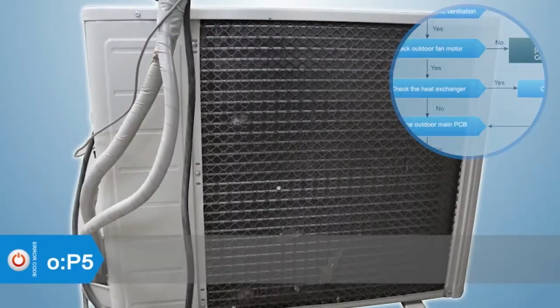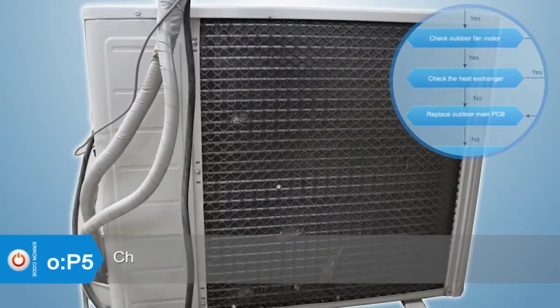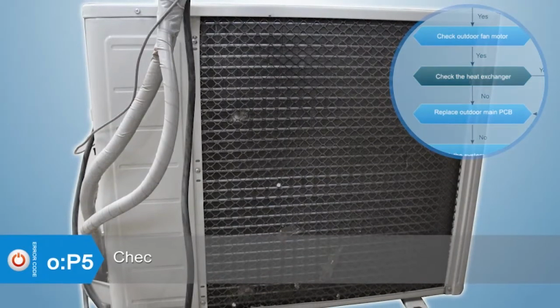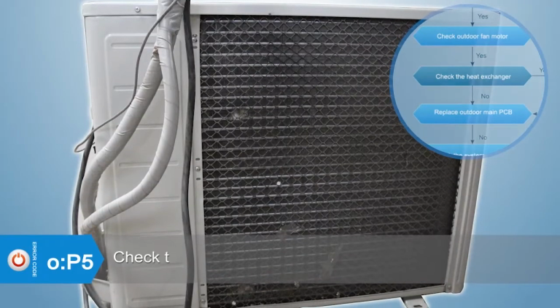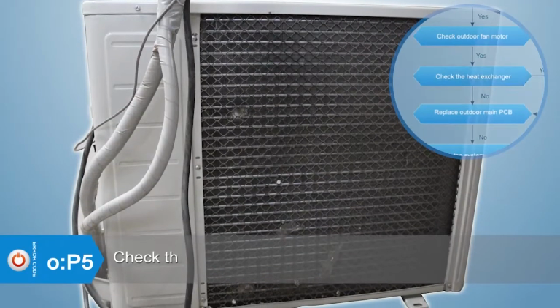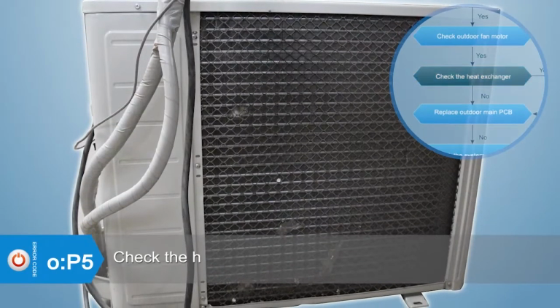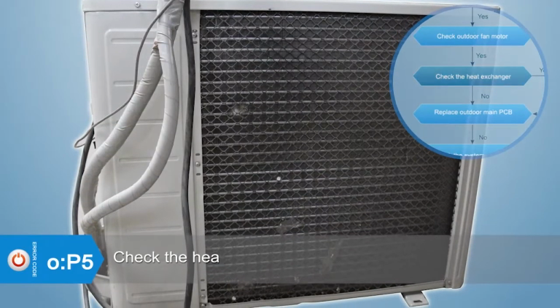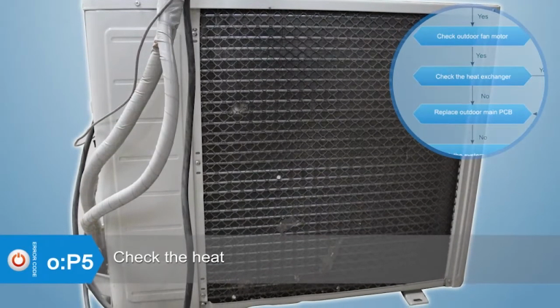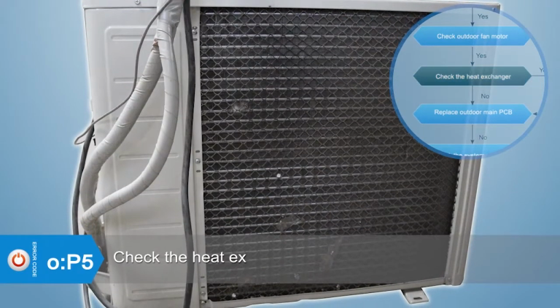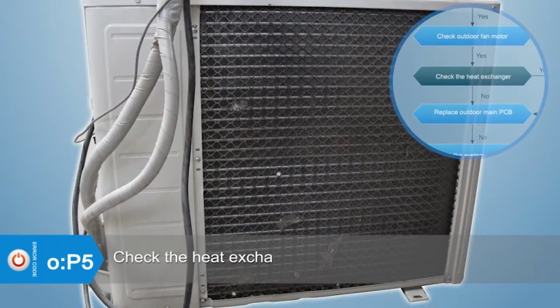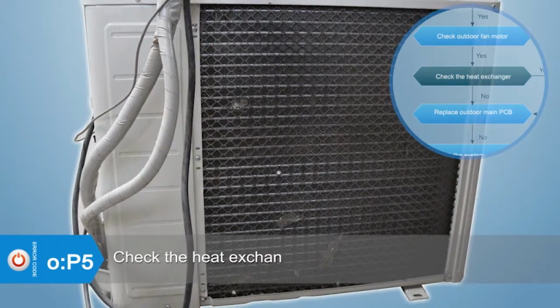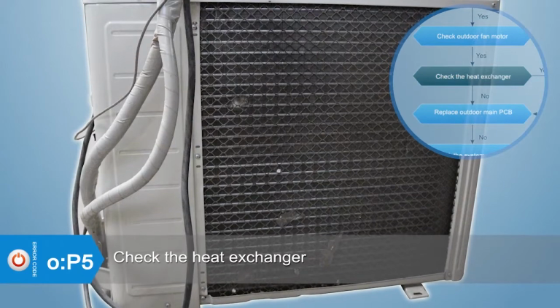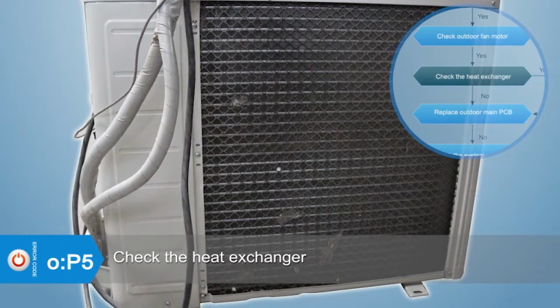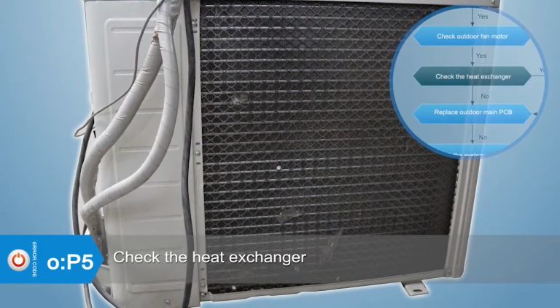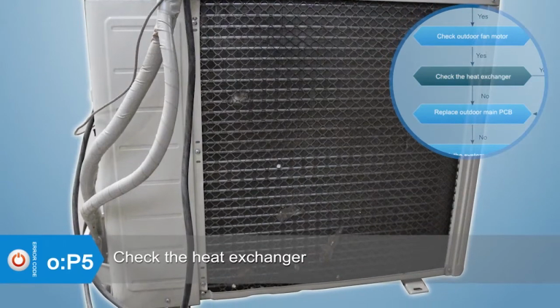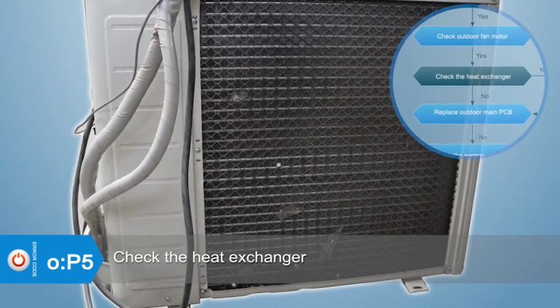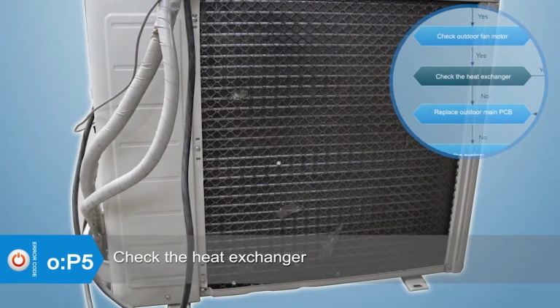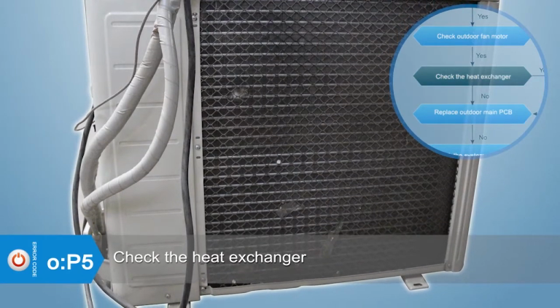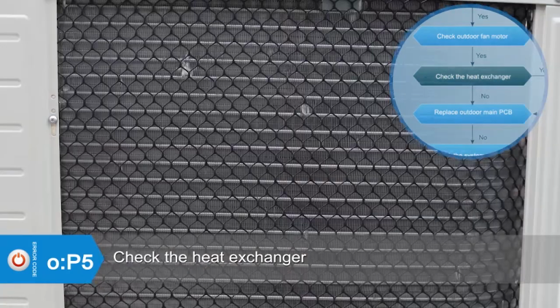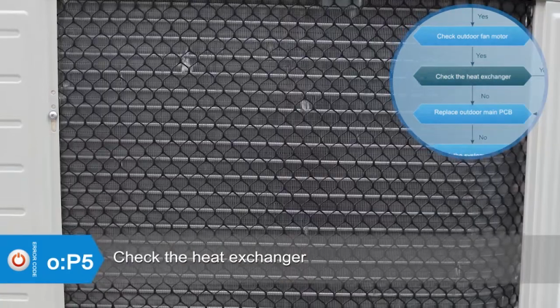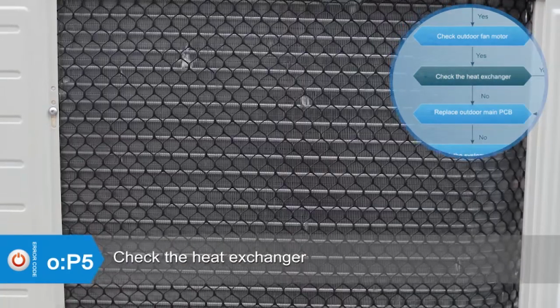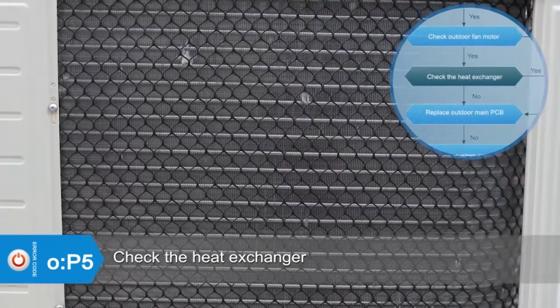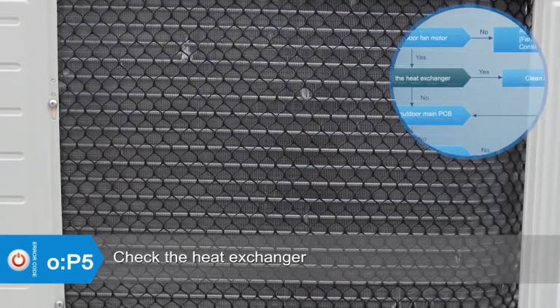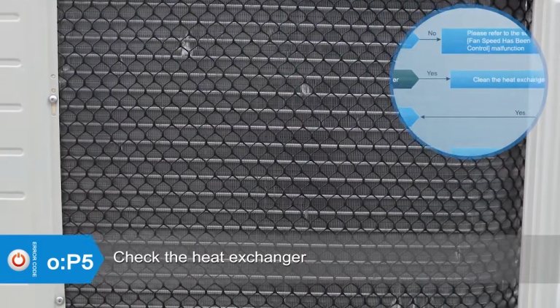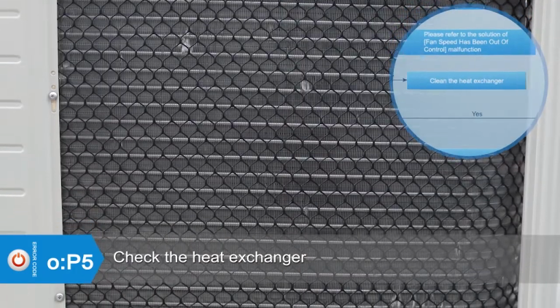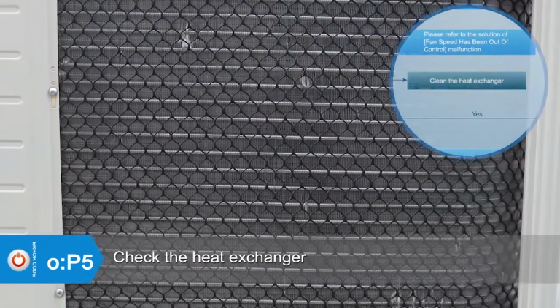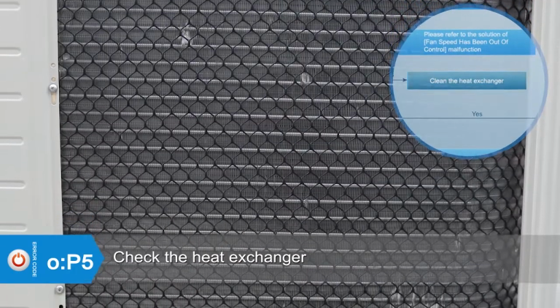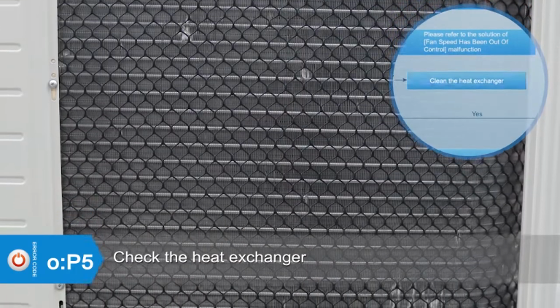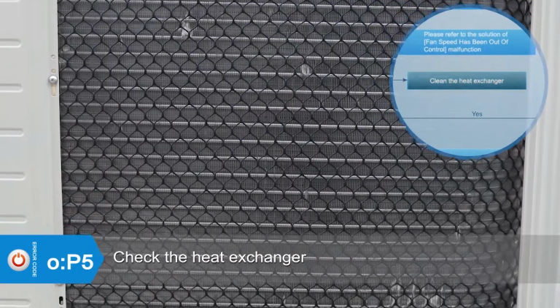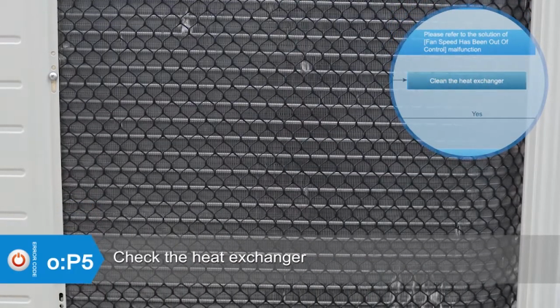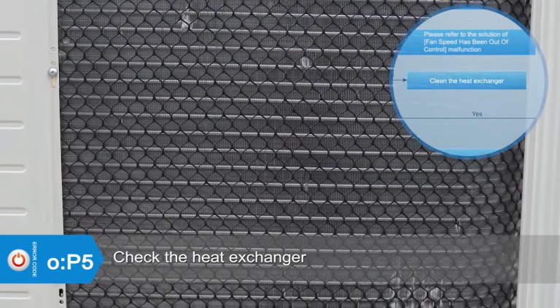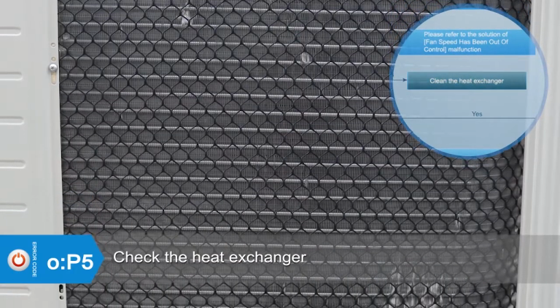If the error still exists, check whether the heat exchanger is dirty. If yes, clean the heat exchanger.